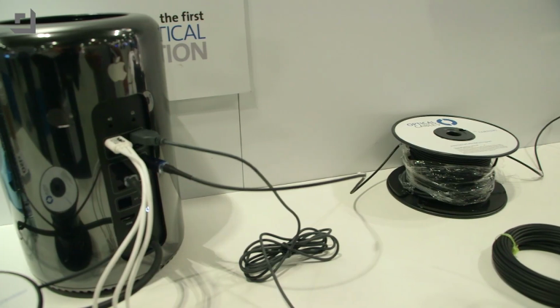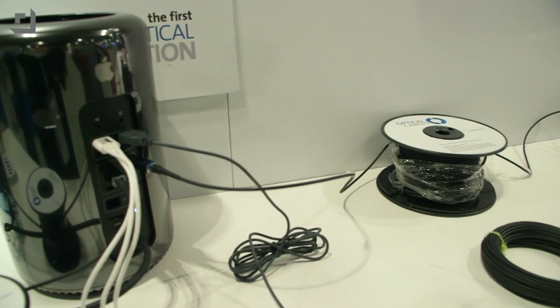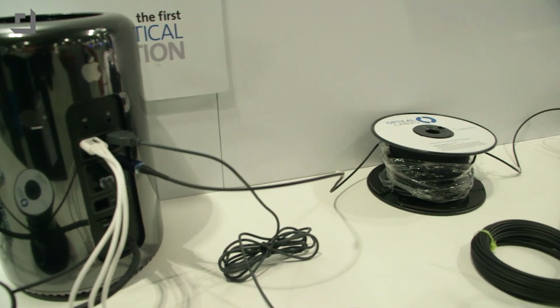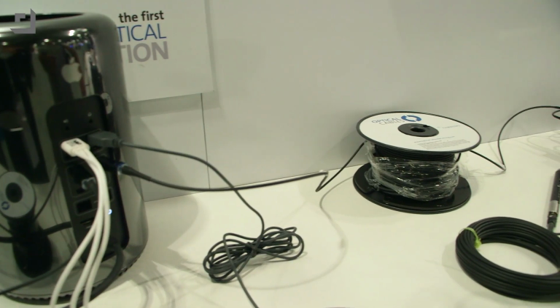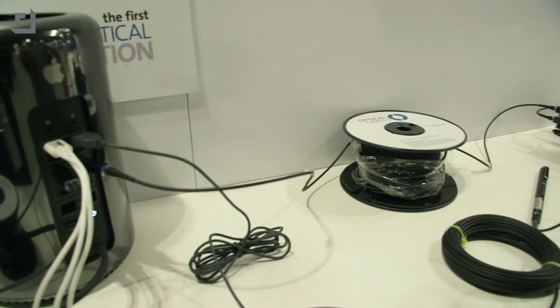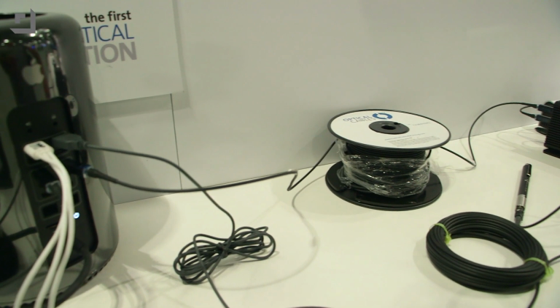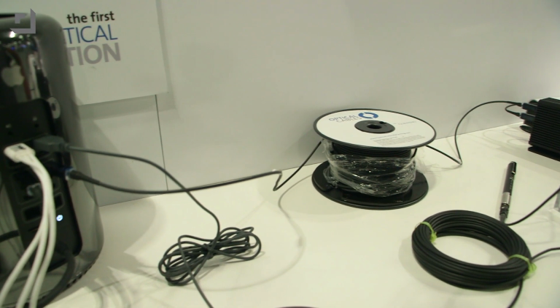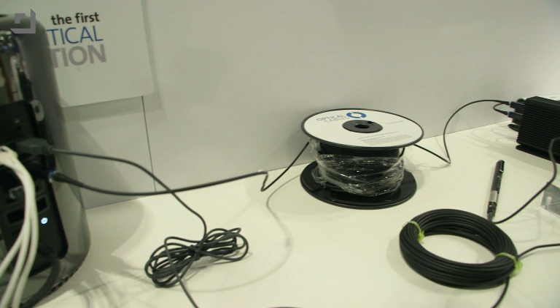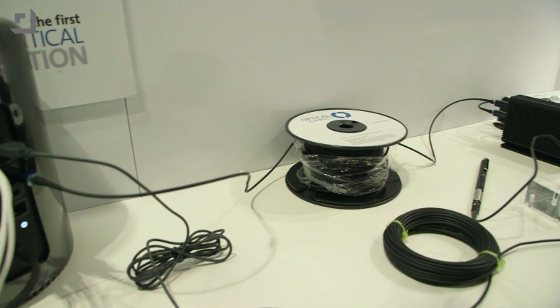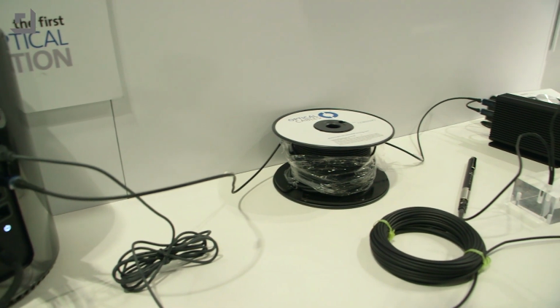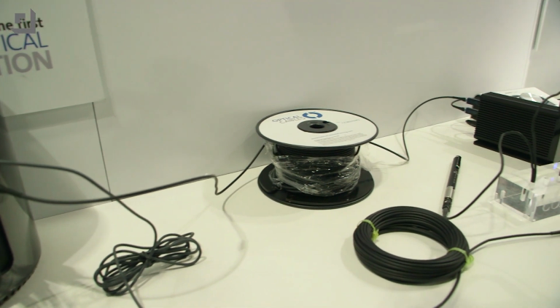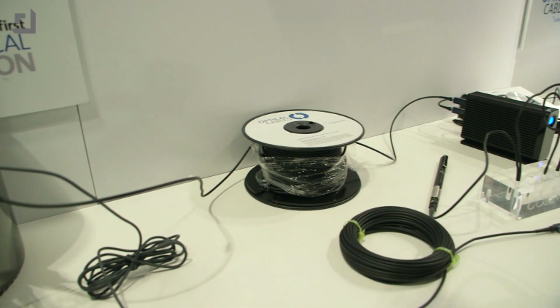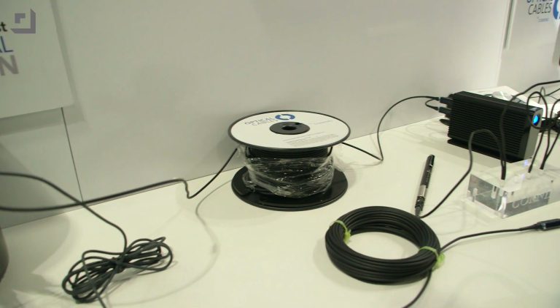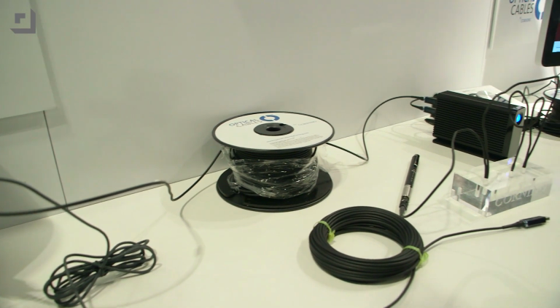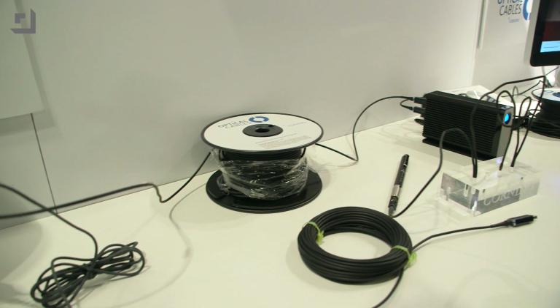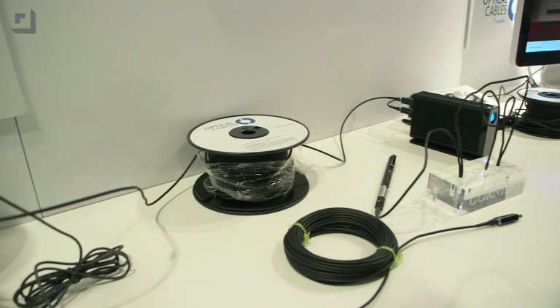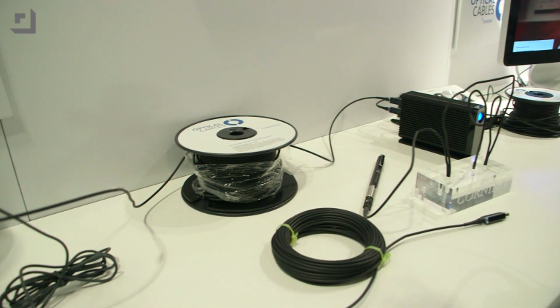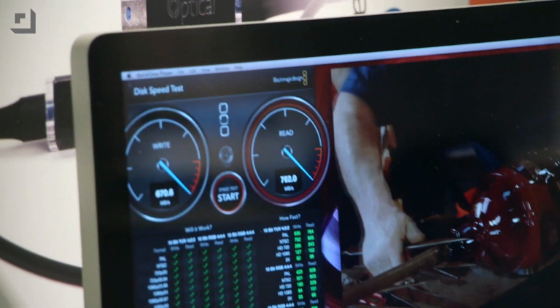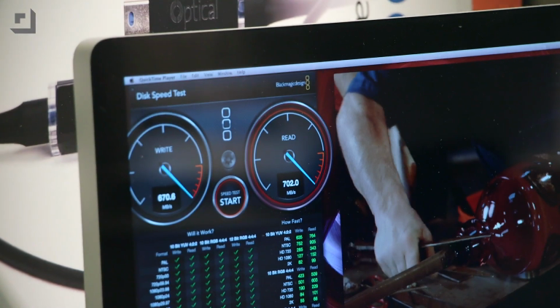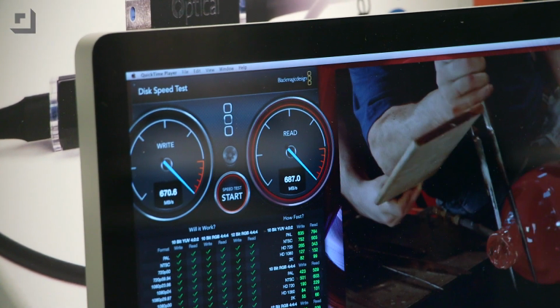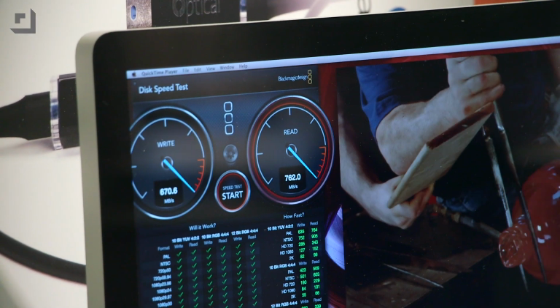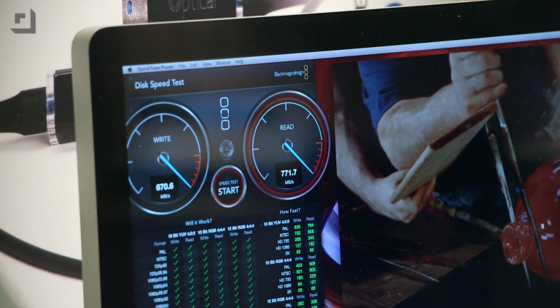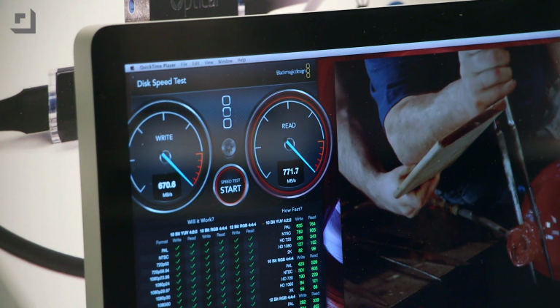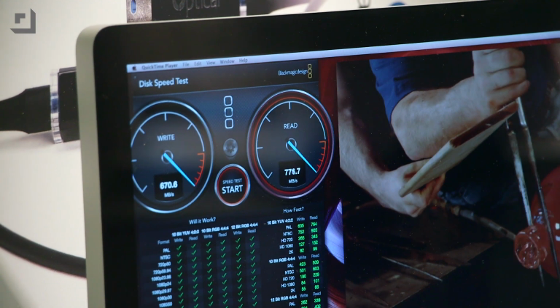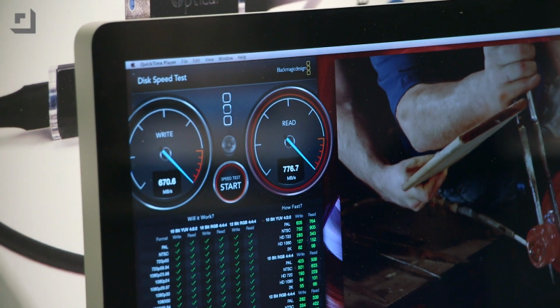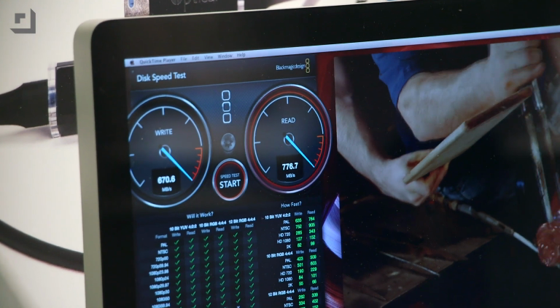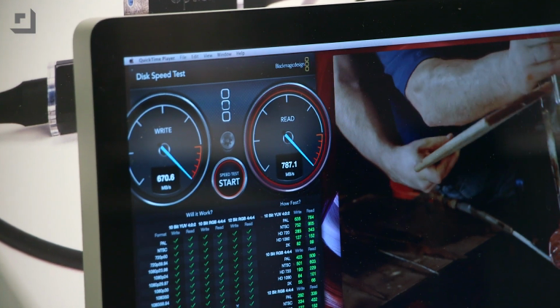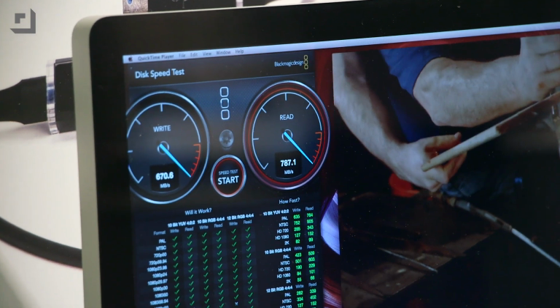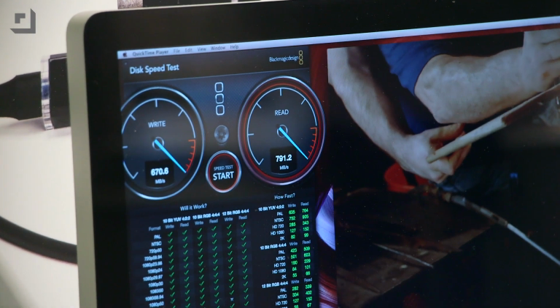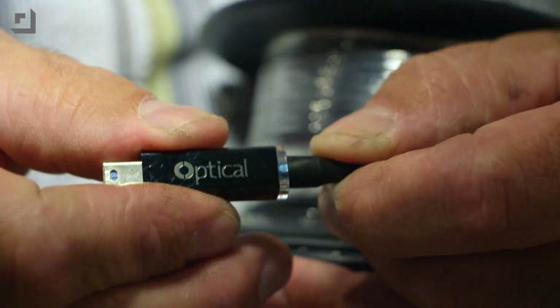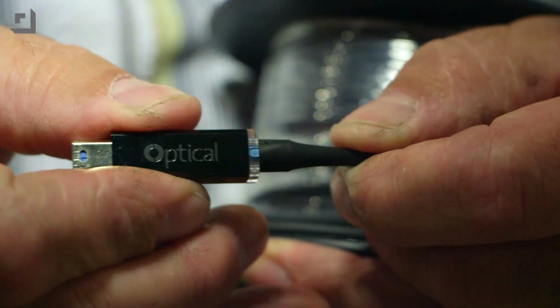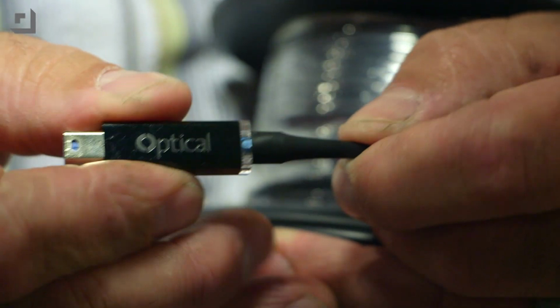What you are going to have is all the speed of Thunderbolt over whatever distance you need. There is, however, one kind of challenge on that one, which is the price.